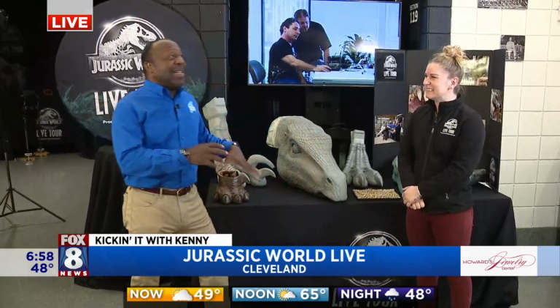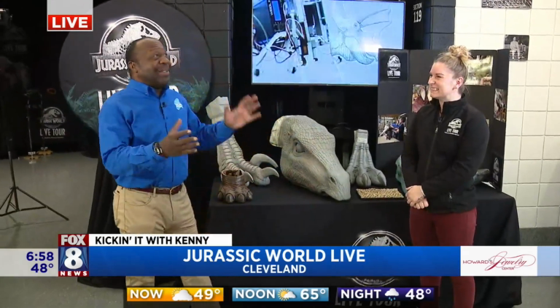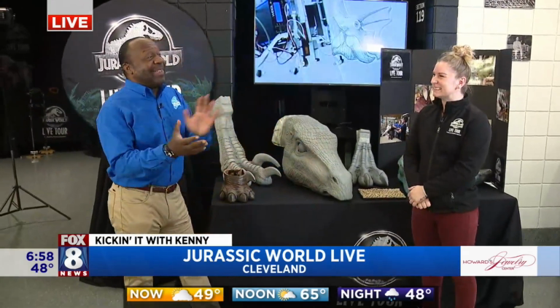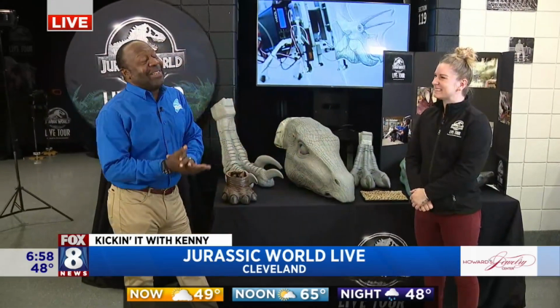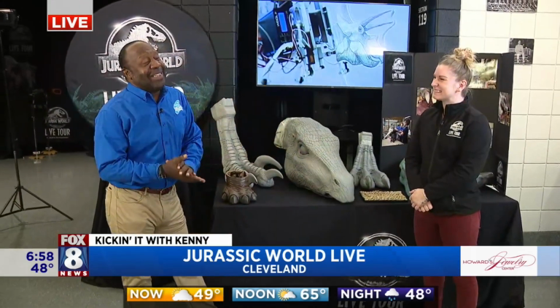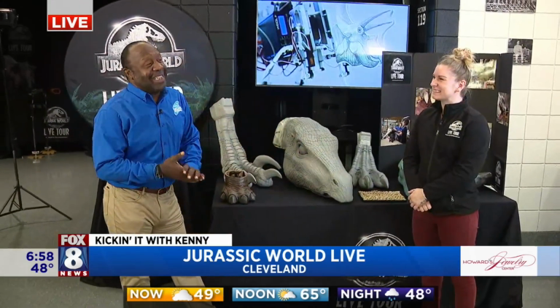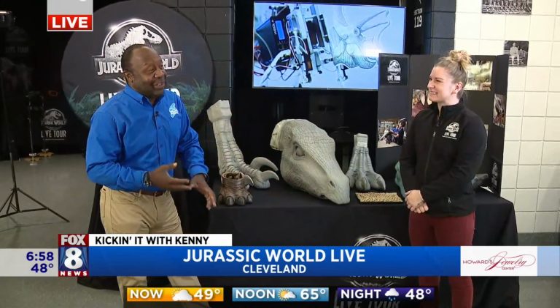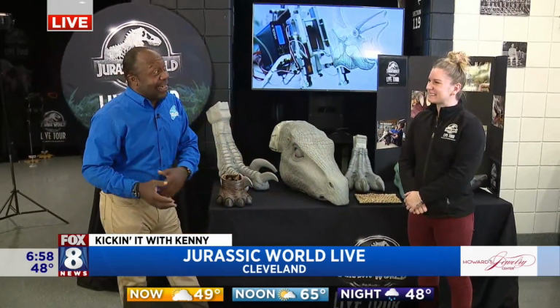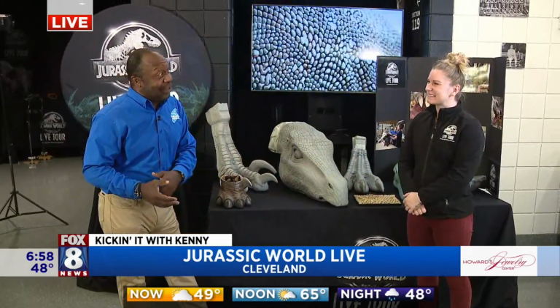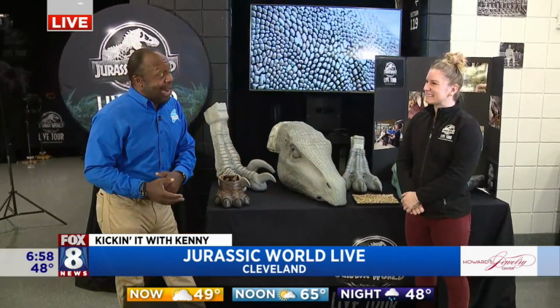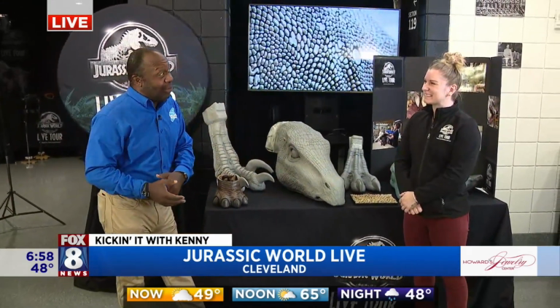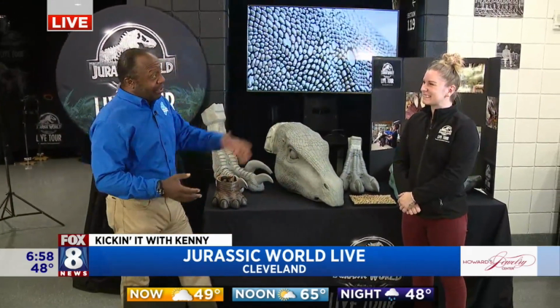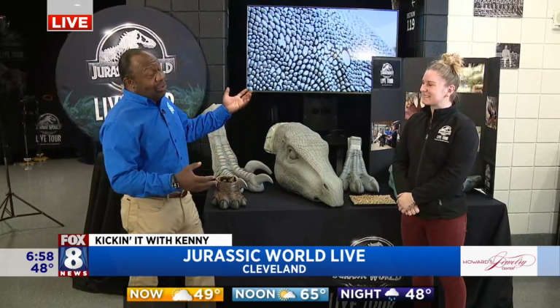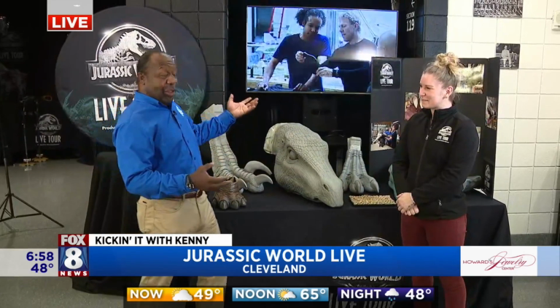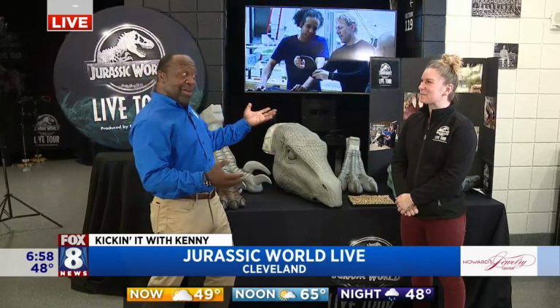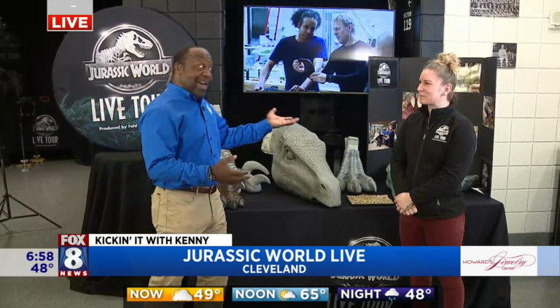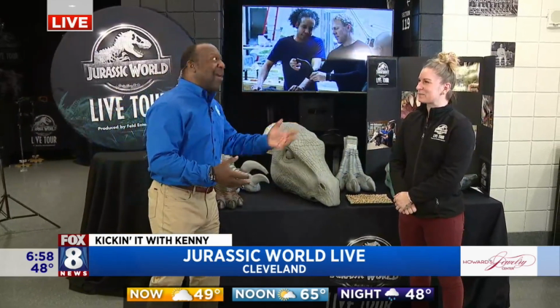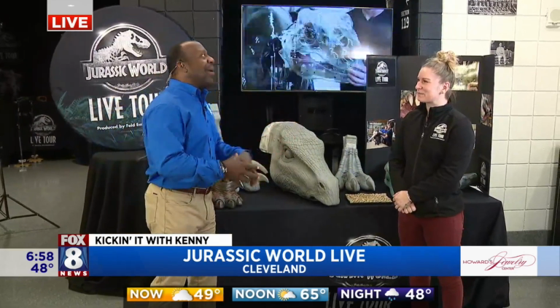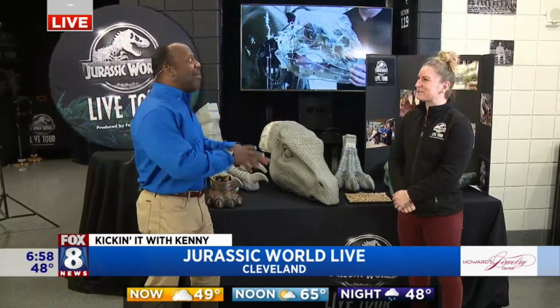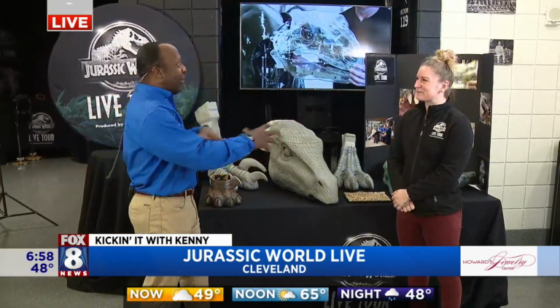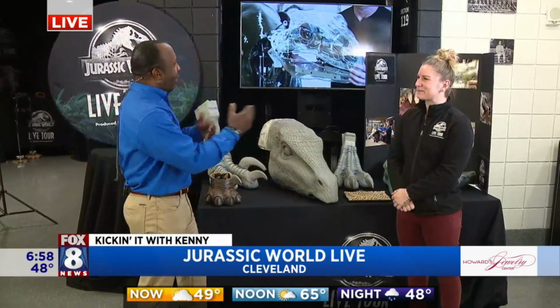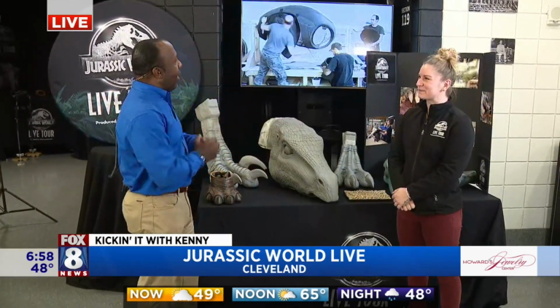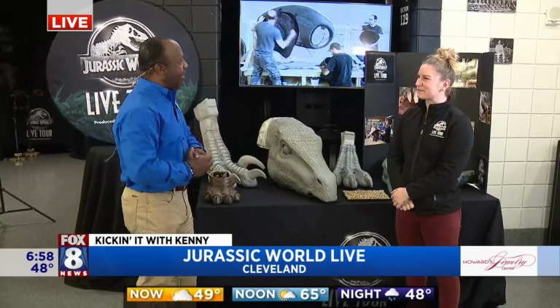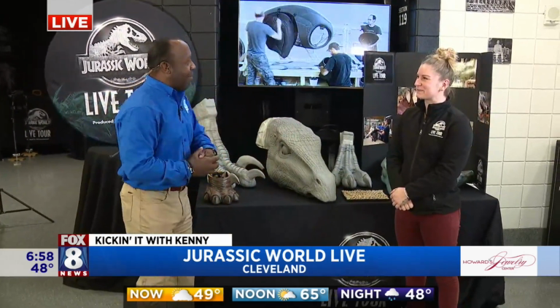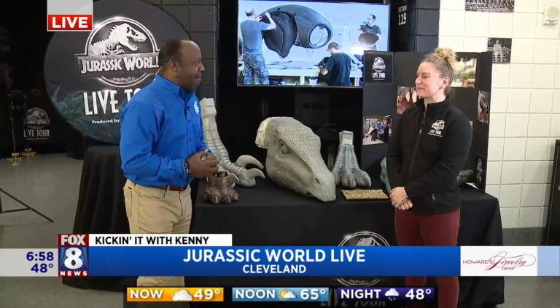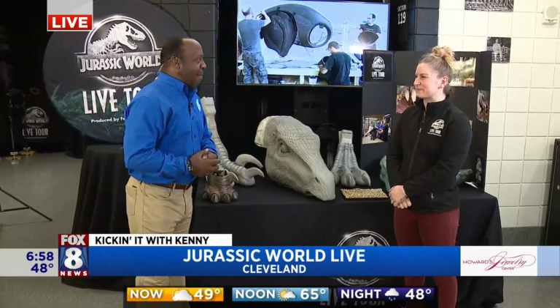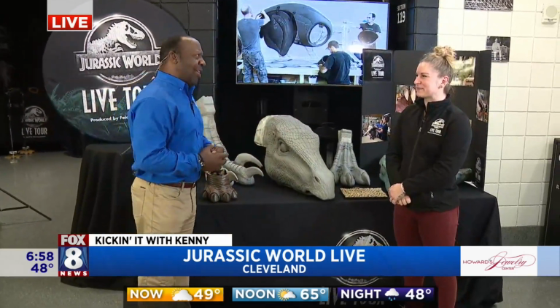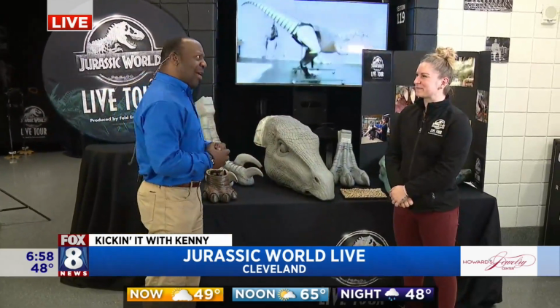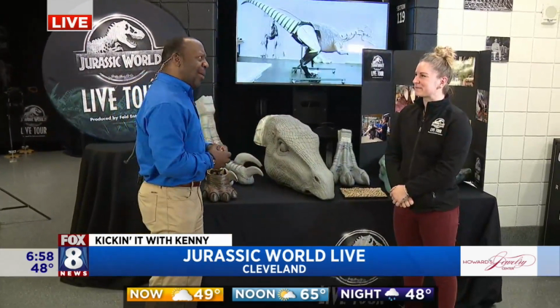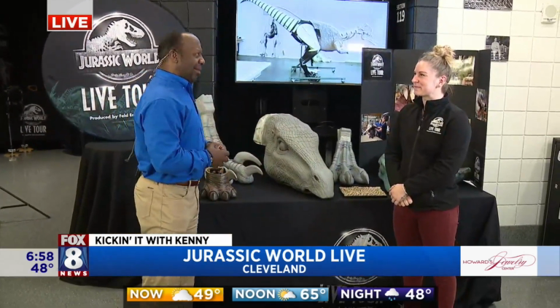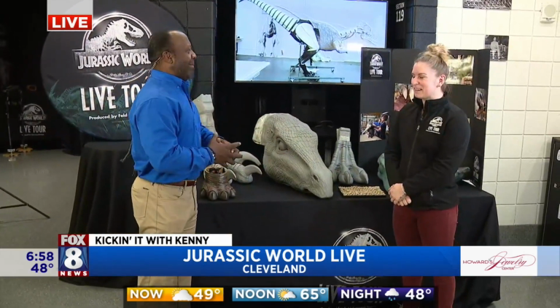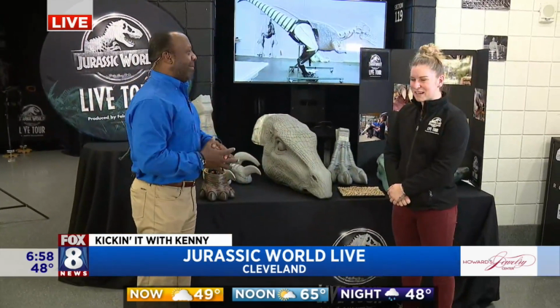Congratulations, you guys are back! What a cool show, right? Very immersive and interactive. Let's talk about it.